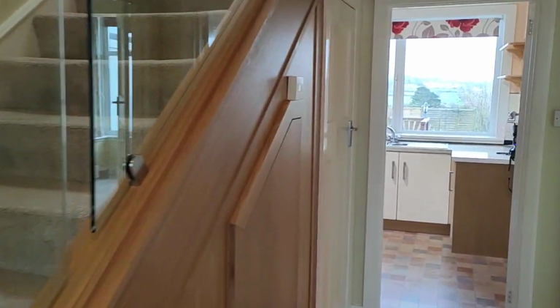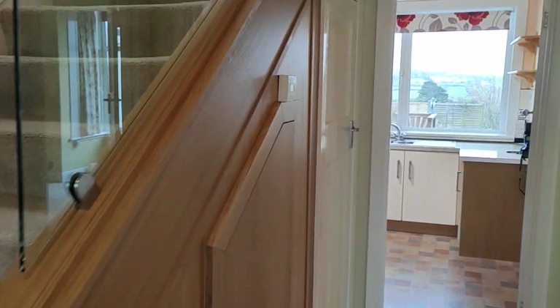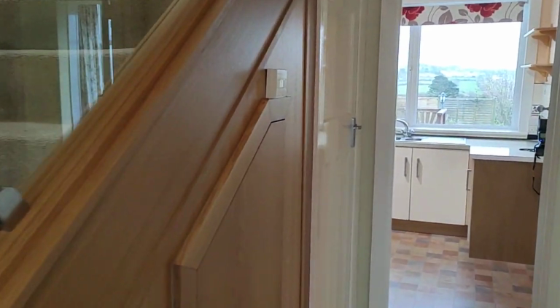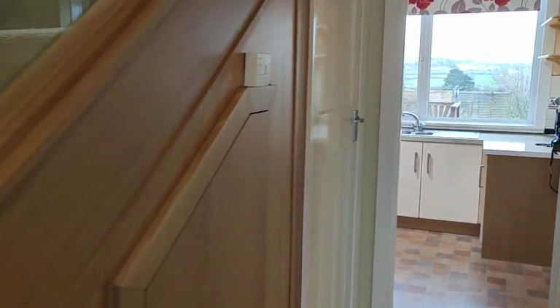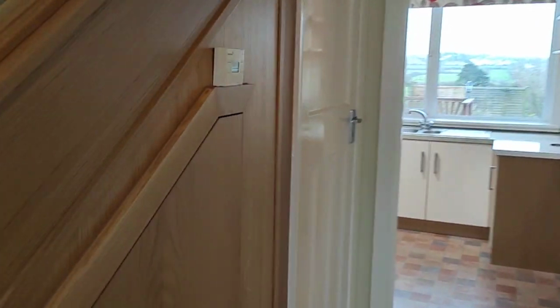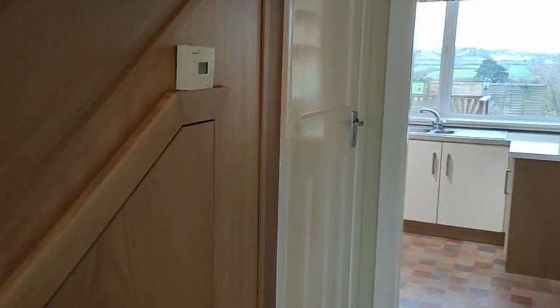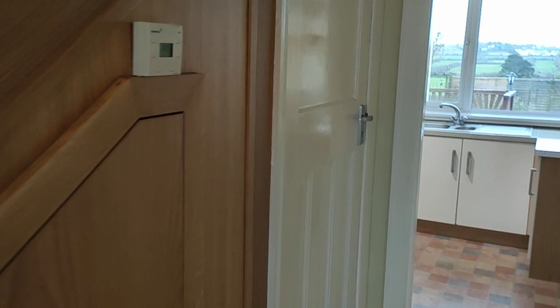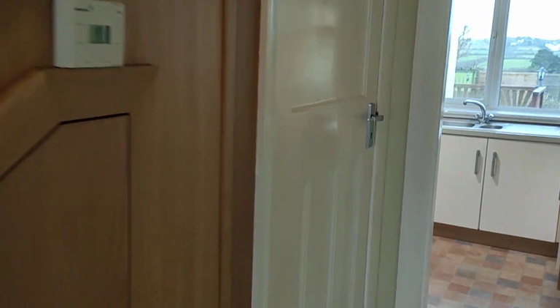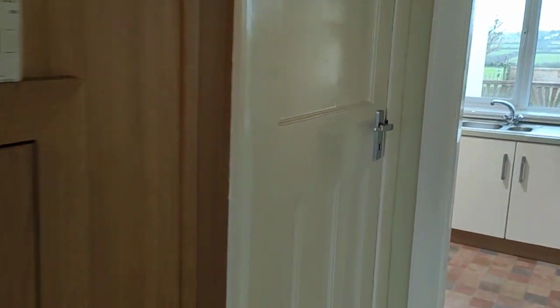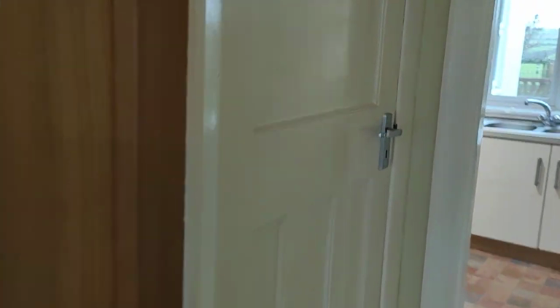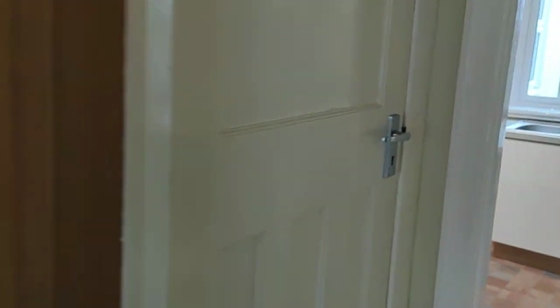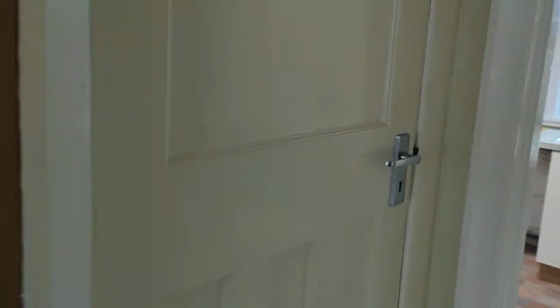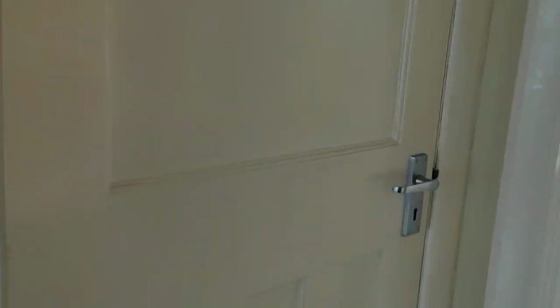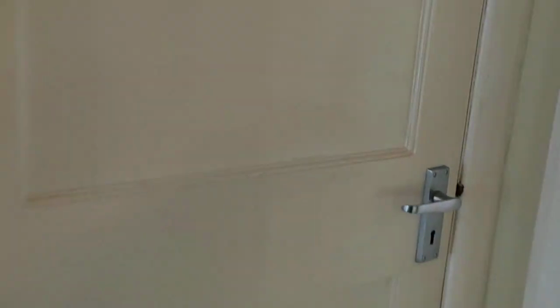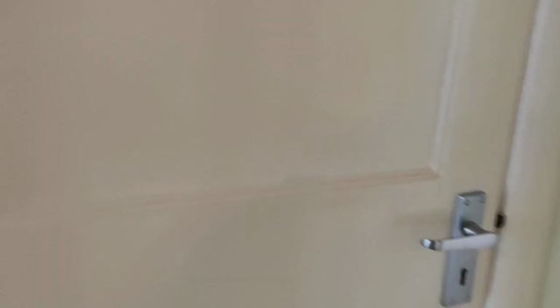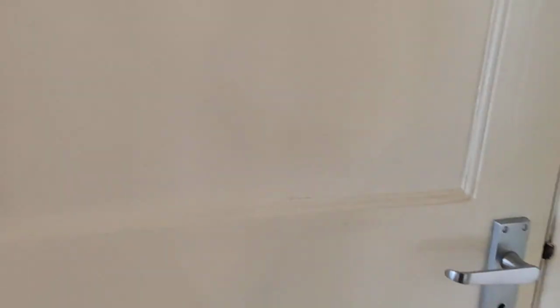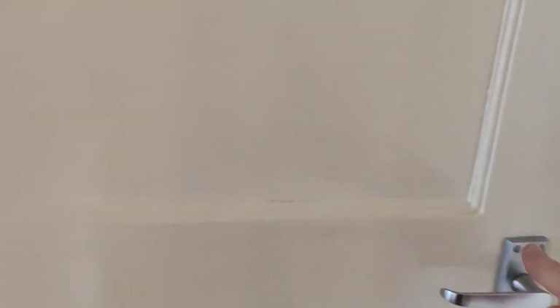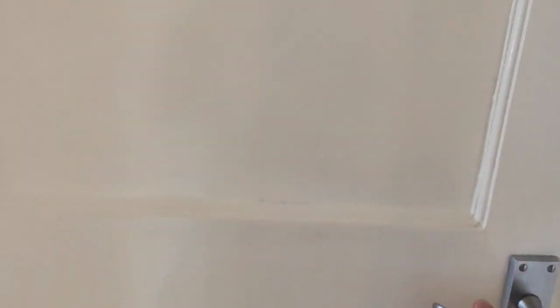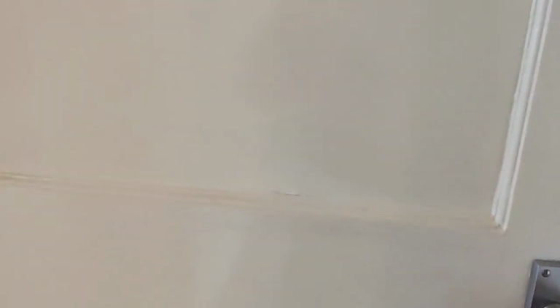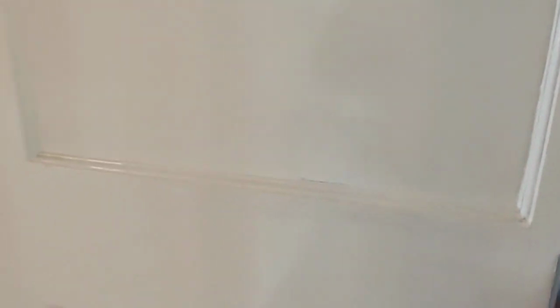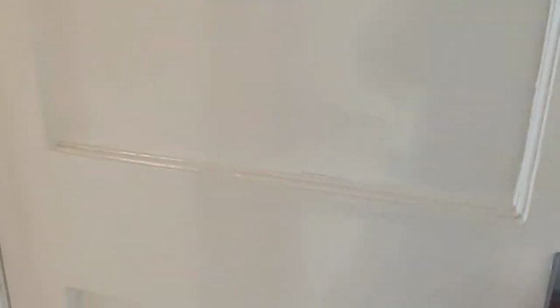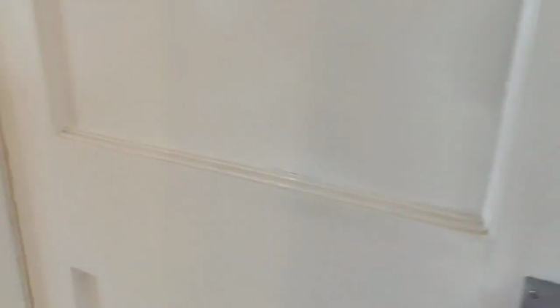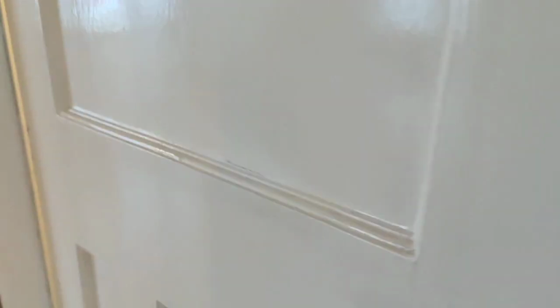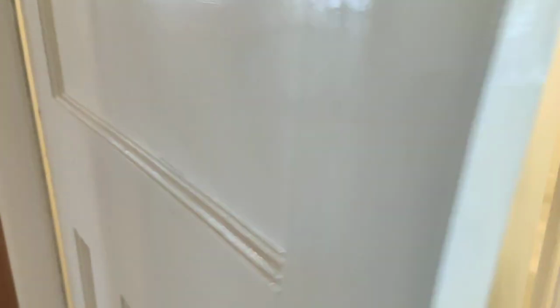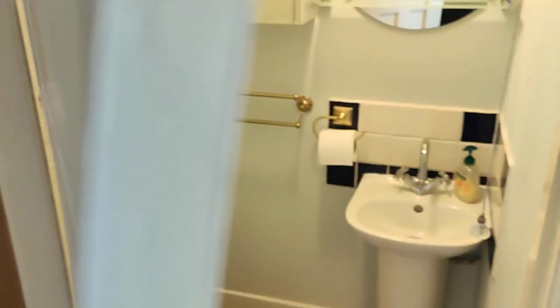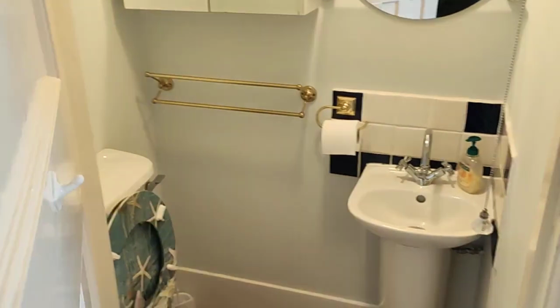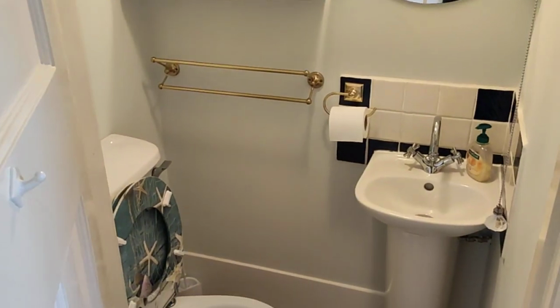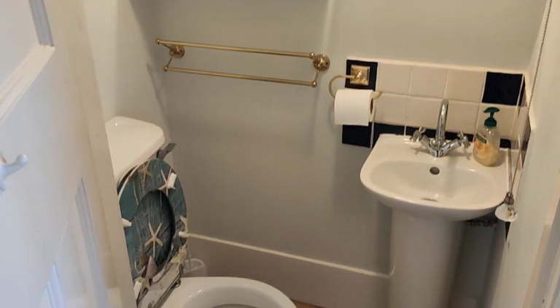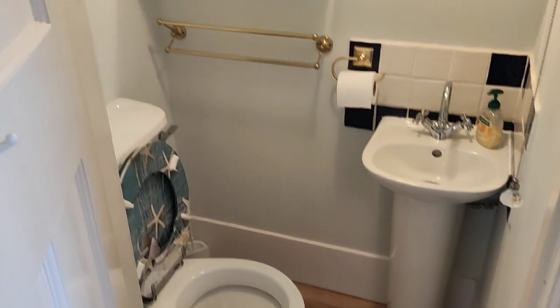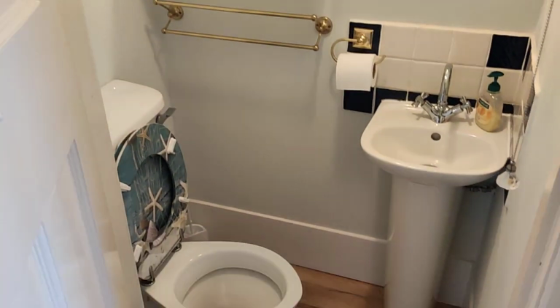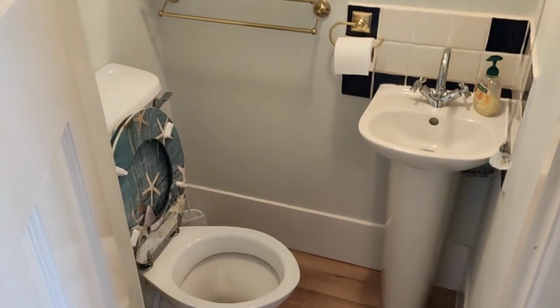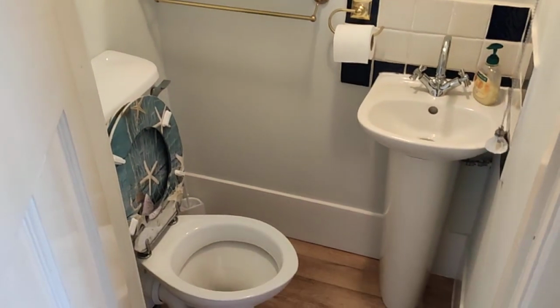Underneath the stairwell is a very useful ground floor toilet.